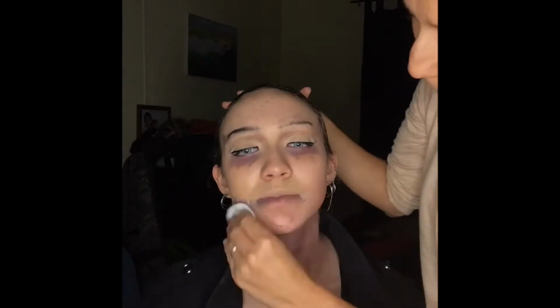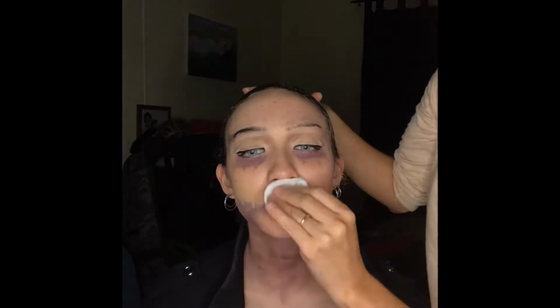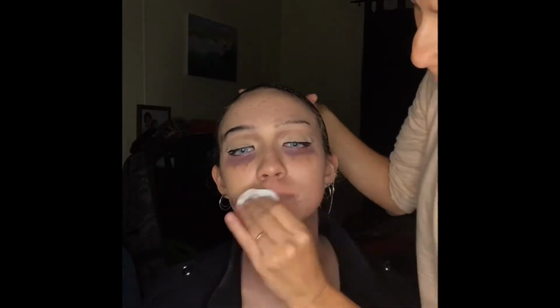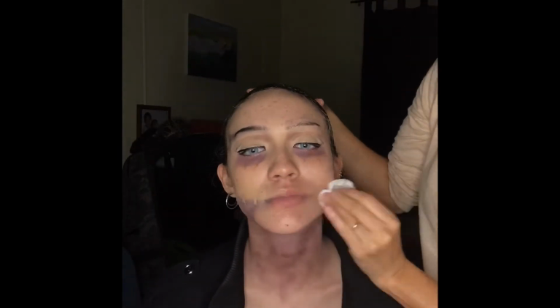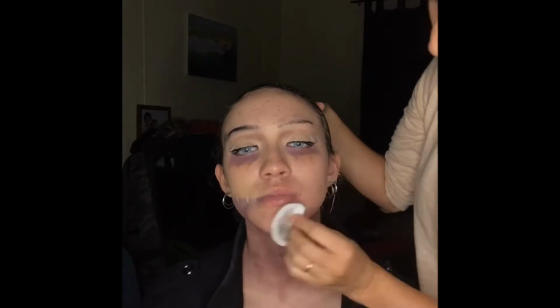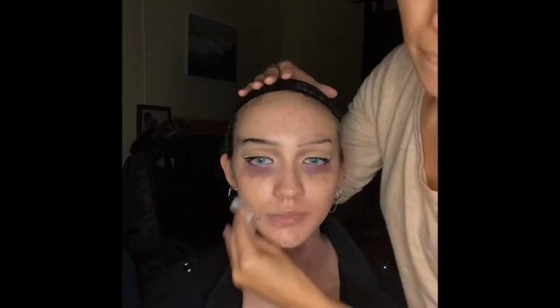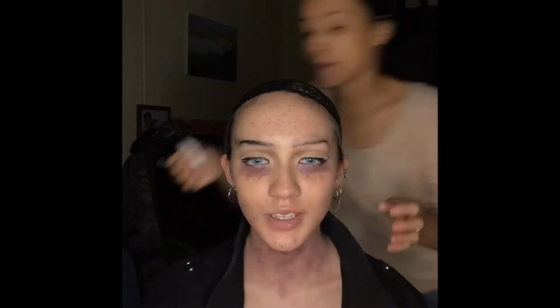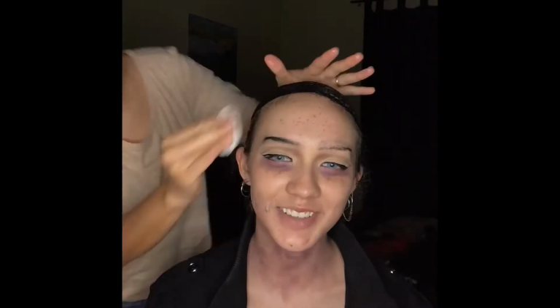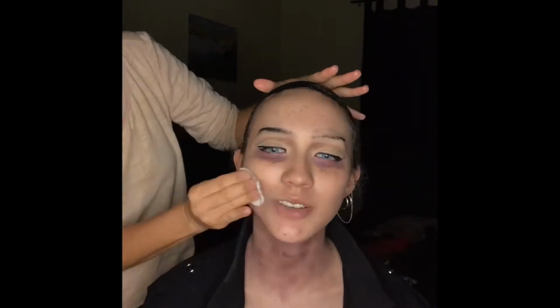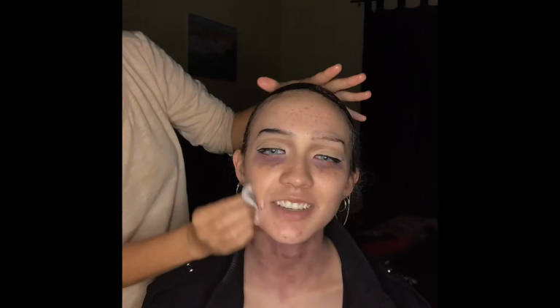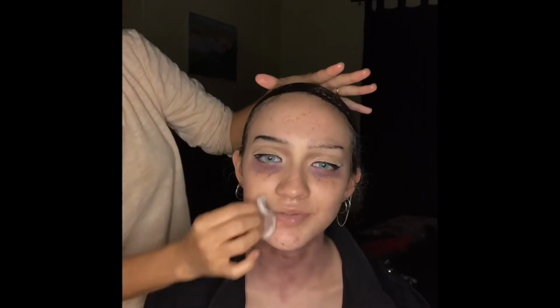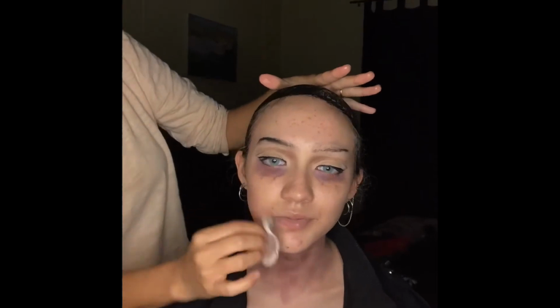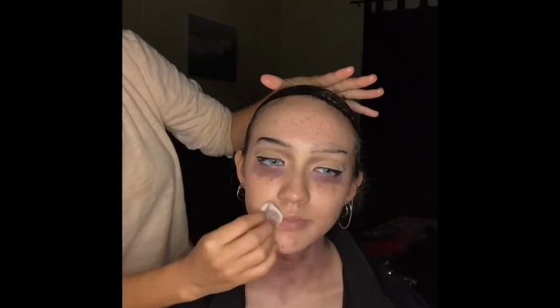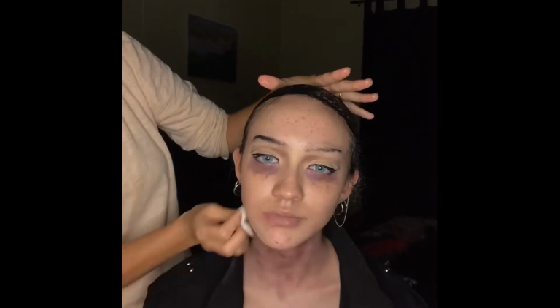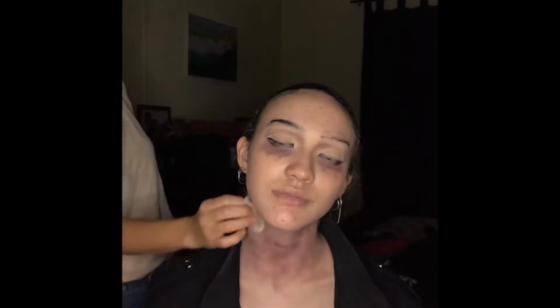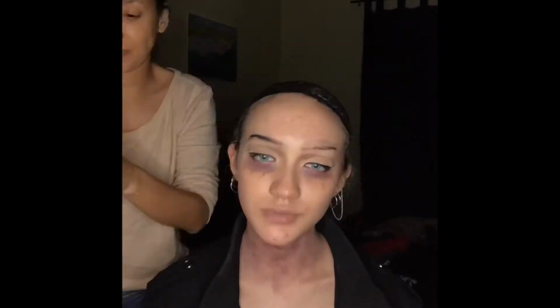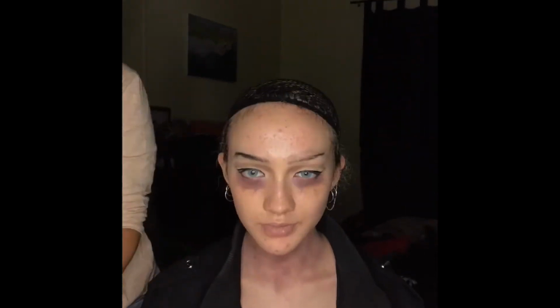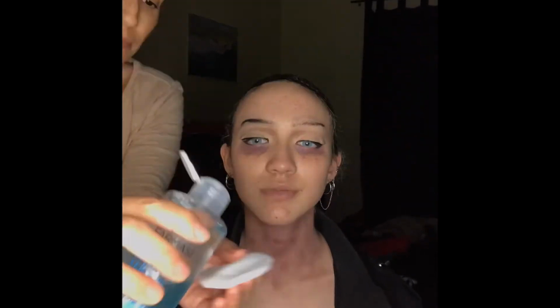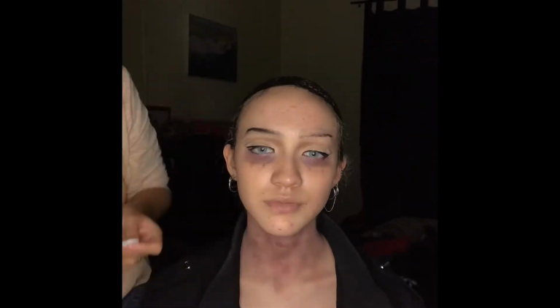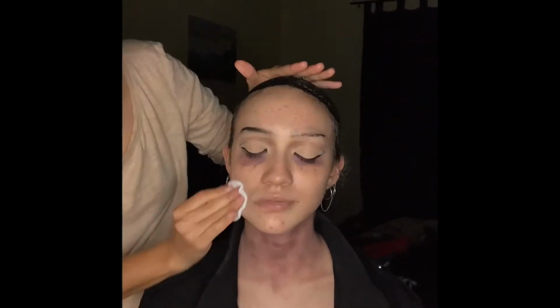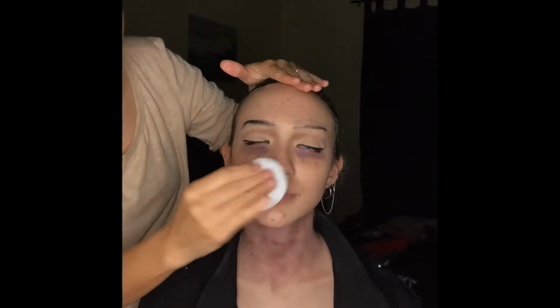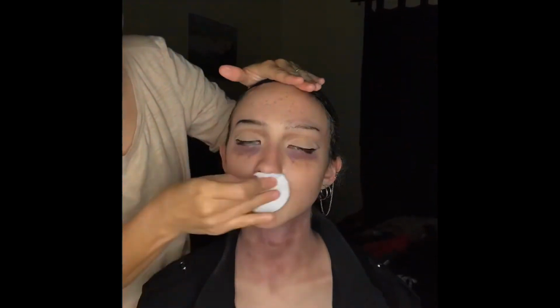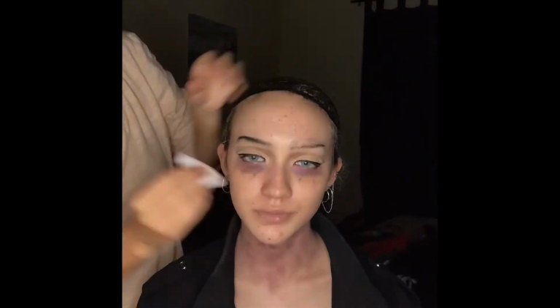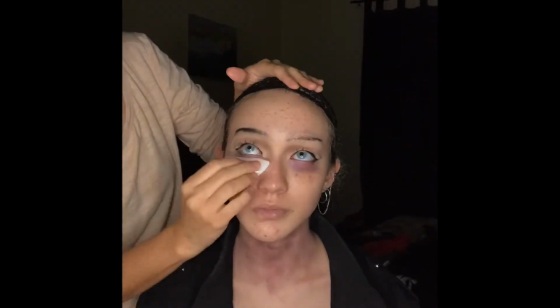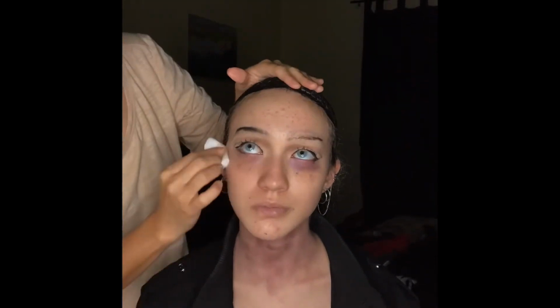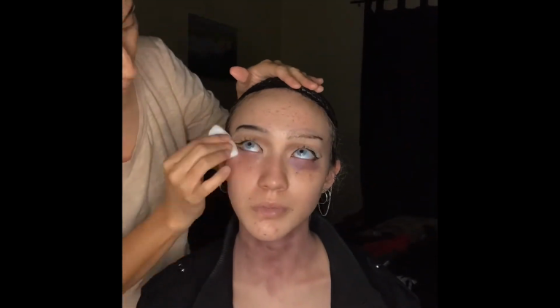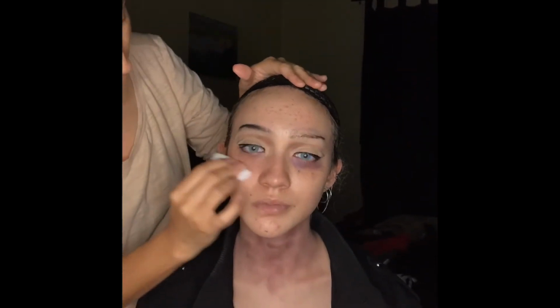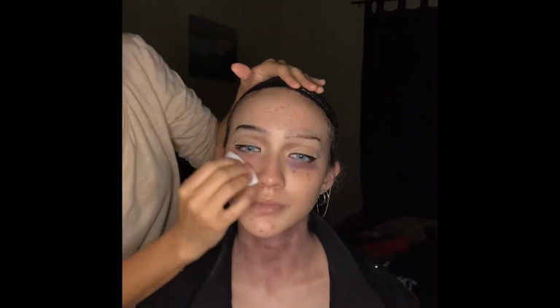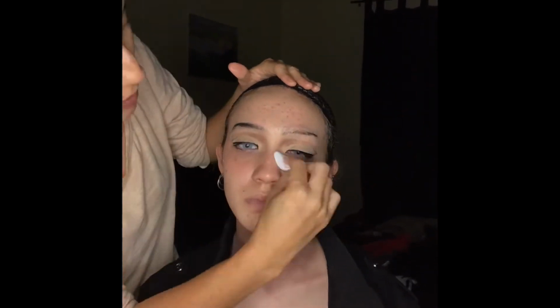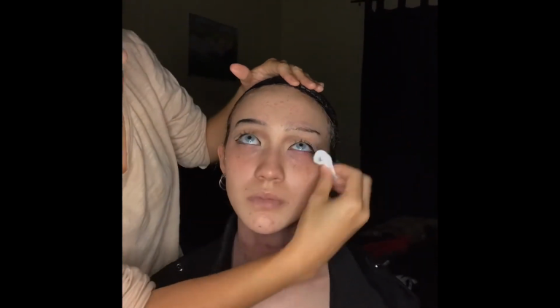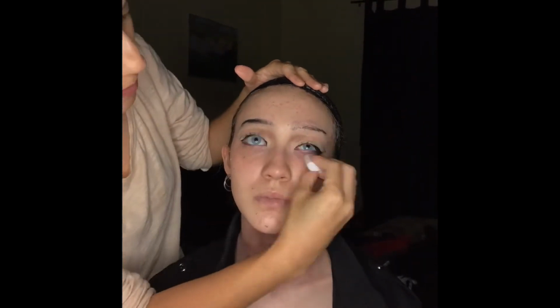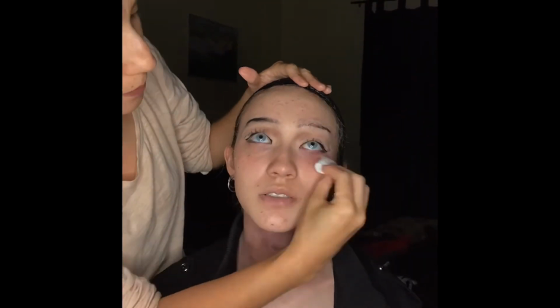We're using a pharmacy makeup remover. It removes layers of makeup. Check out the link in my description.